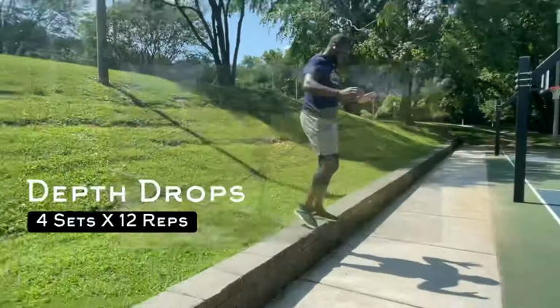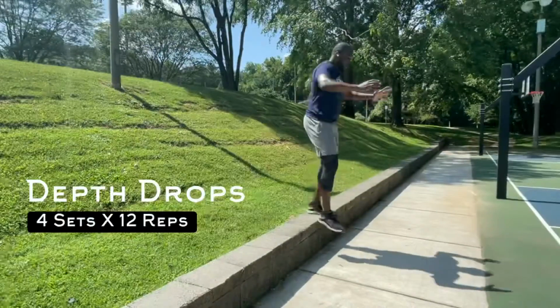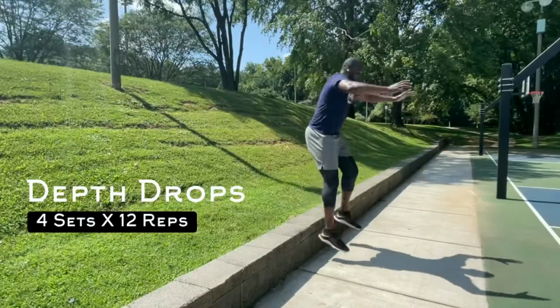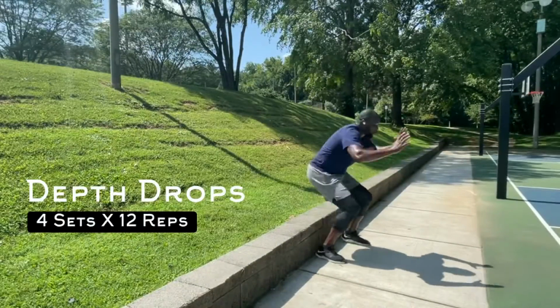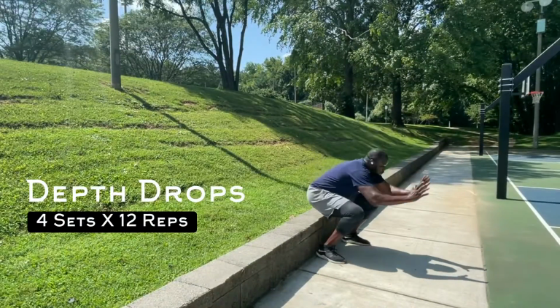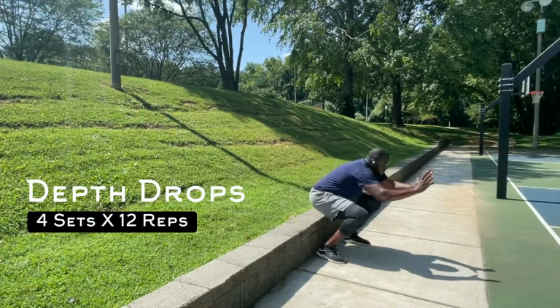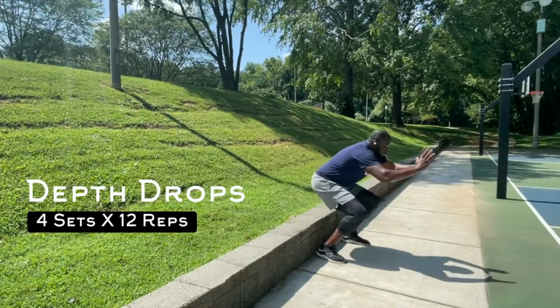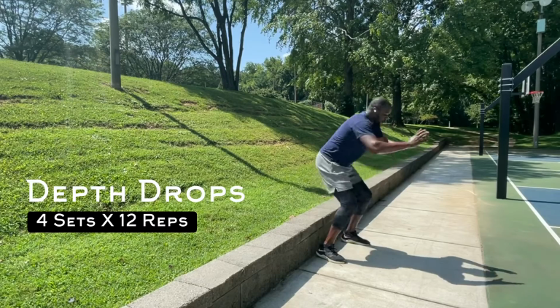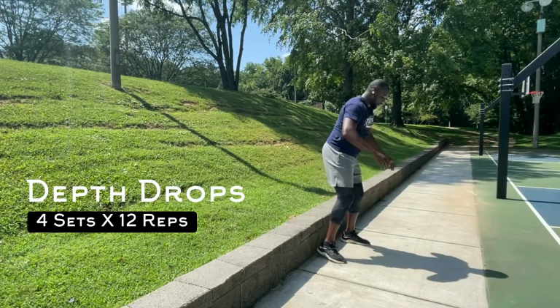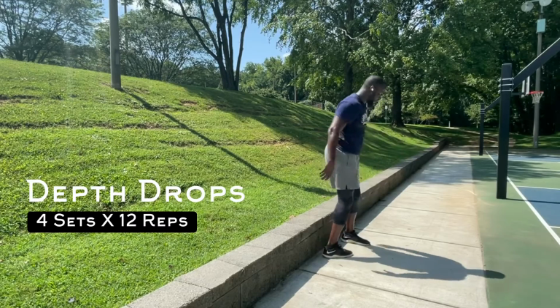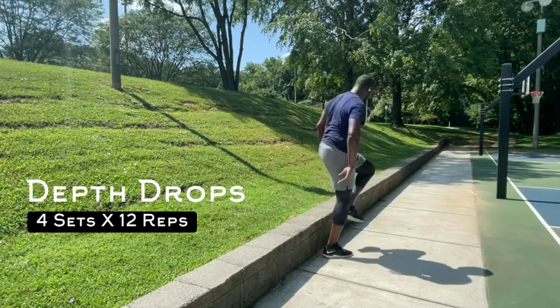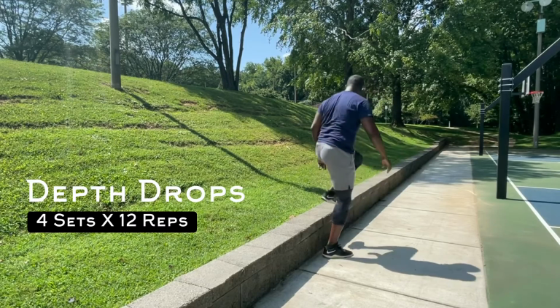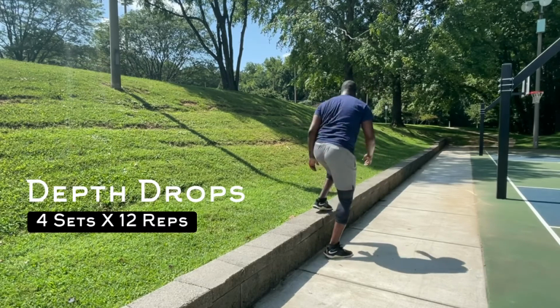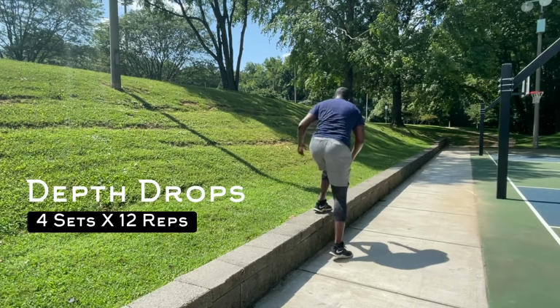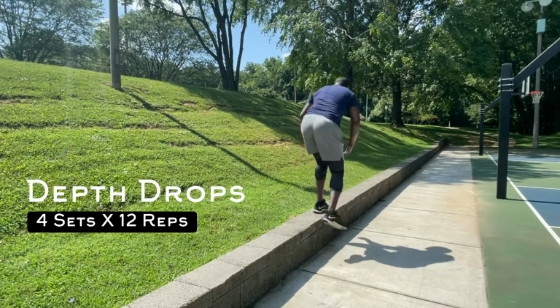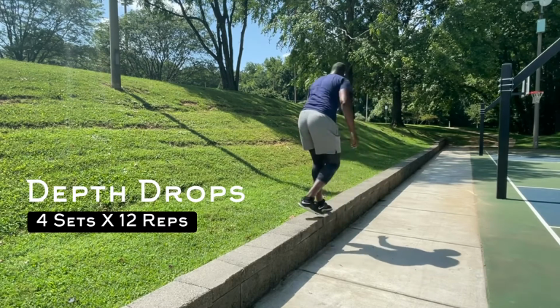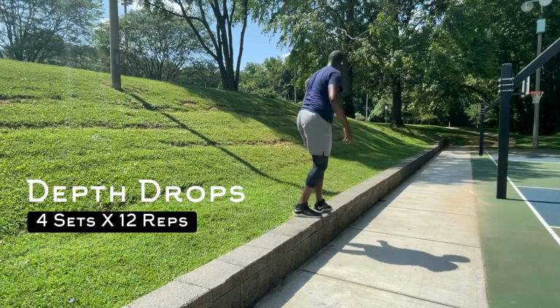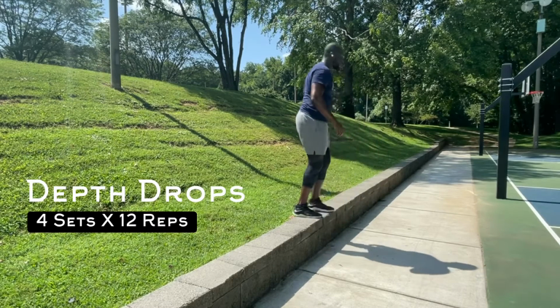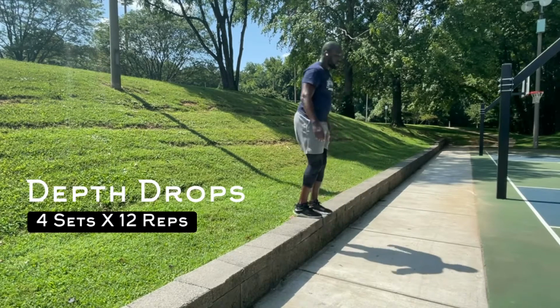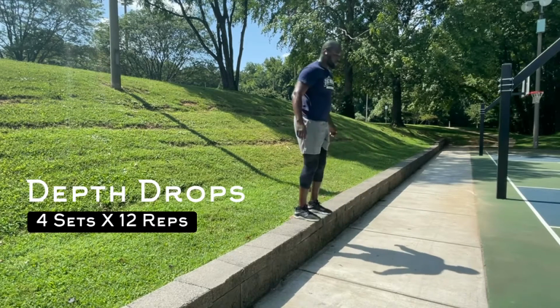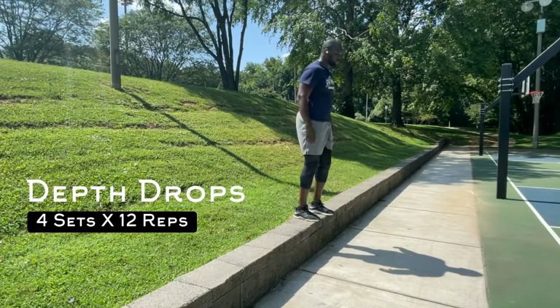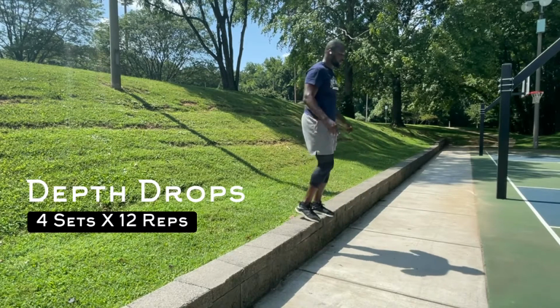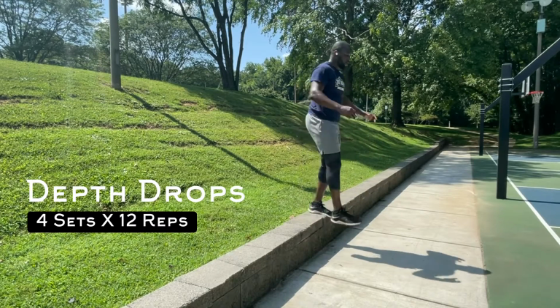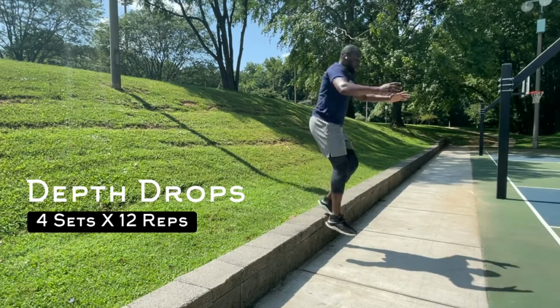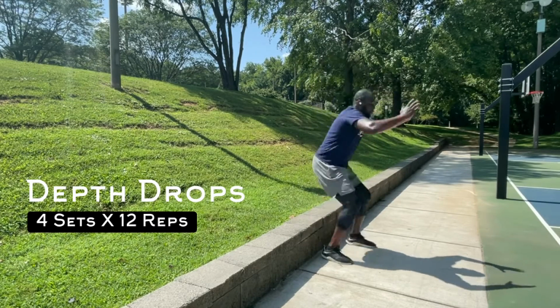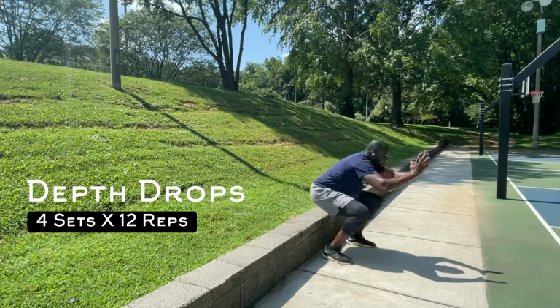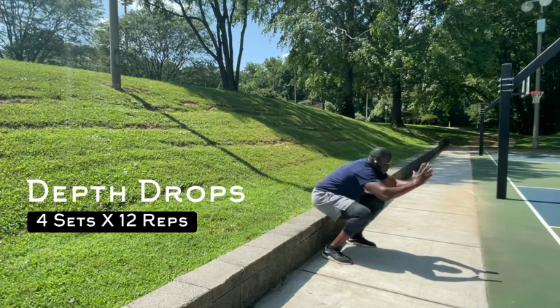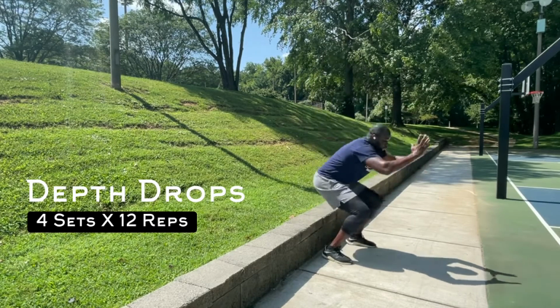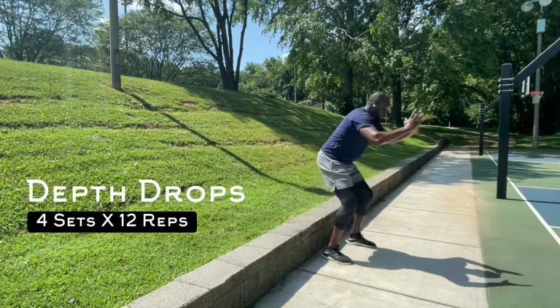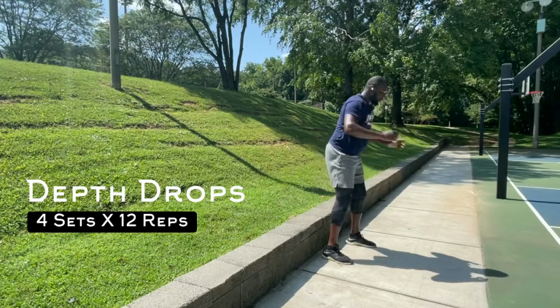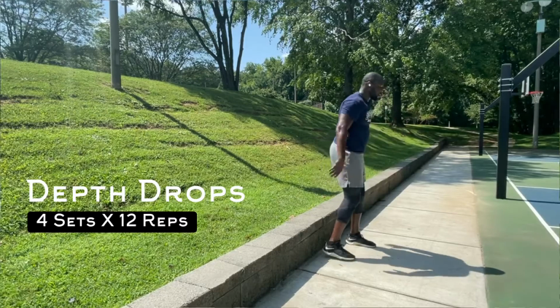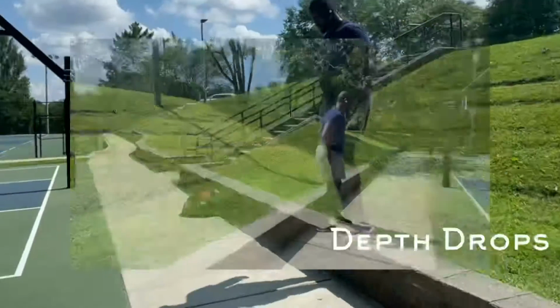Step-ups develop the ability of the legs to absorb force safely and productively while maintaining the desired position and balance.